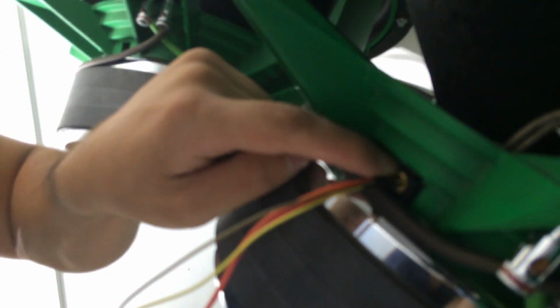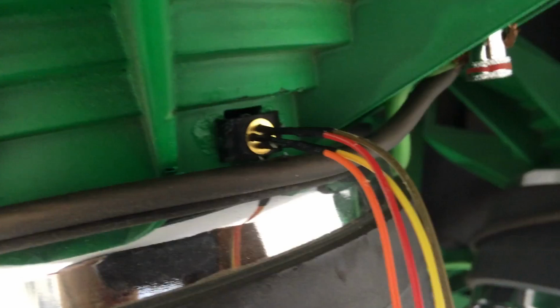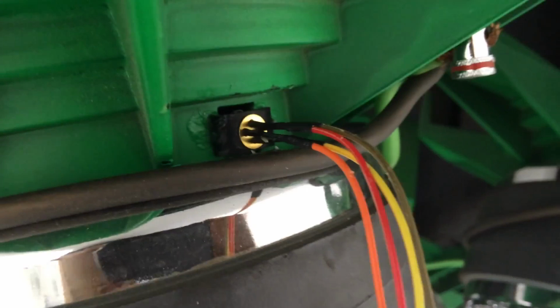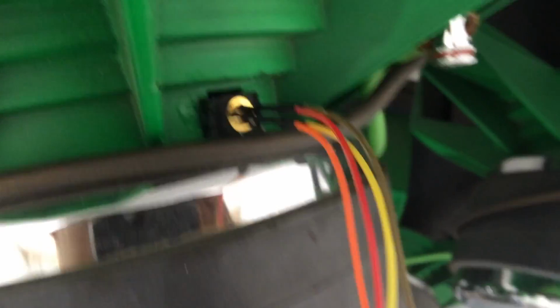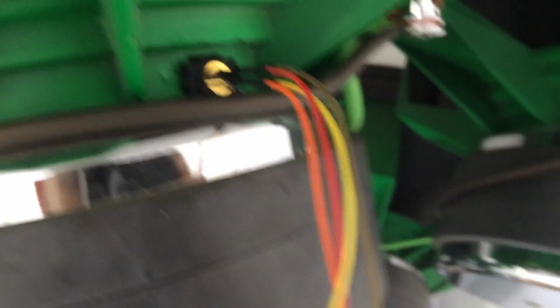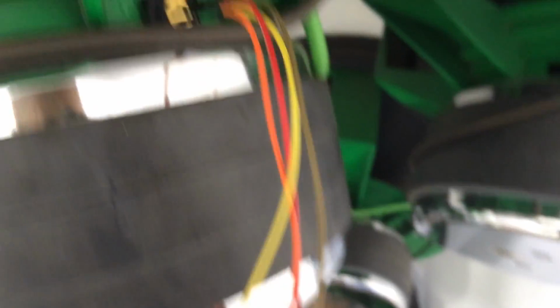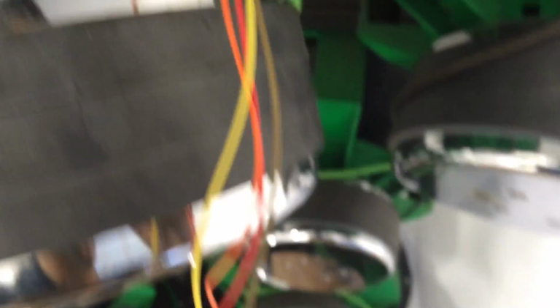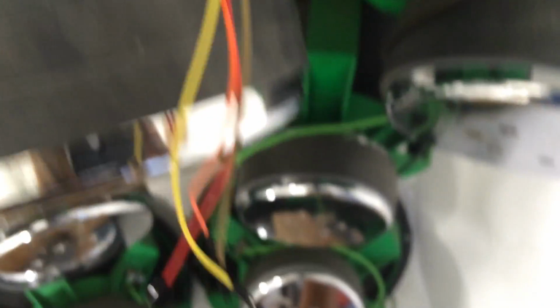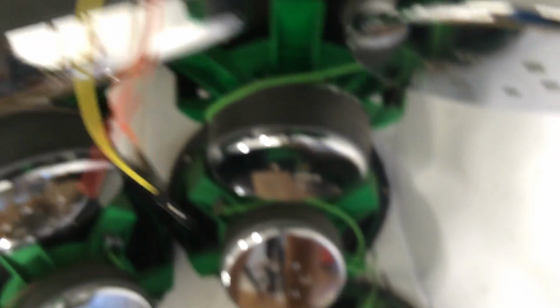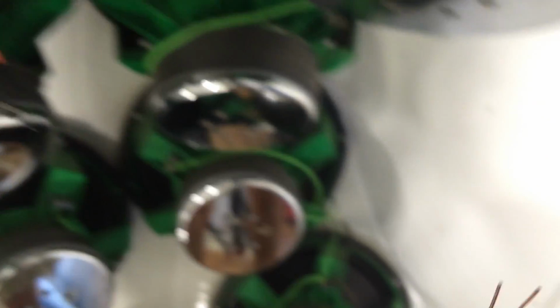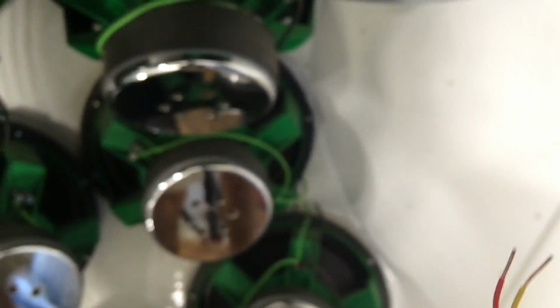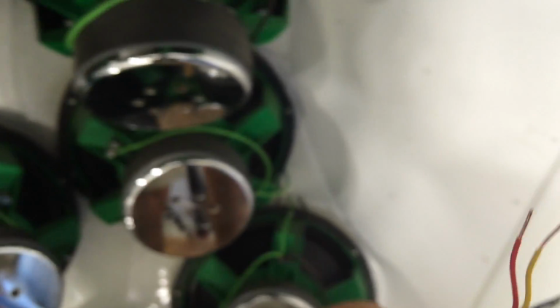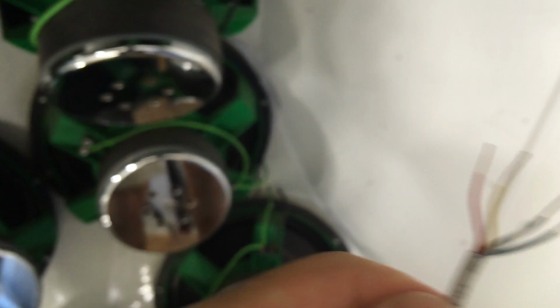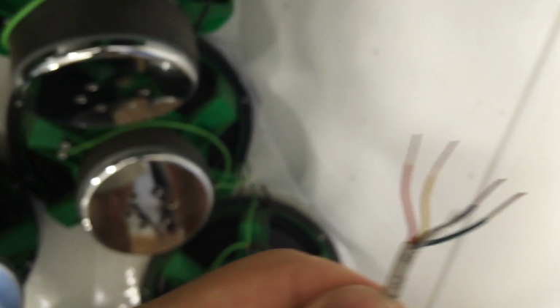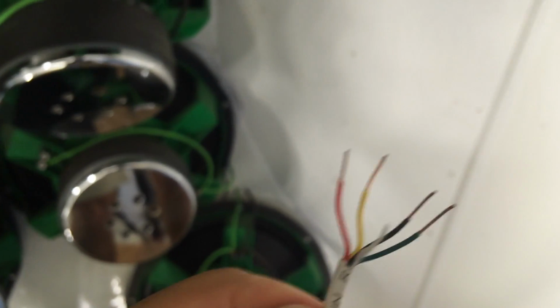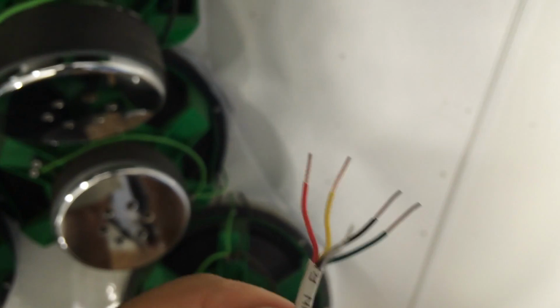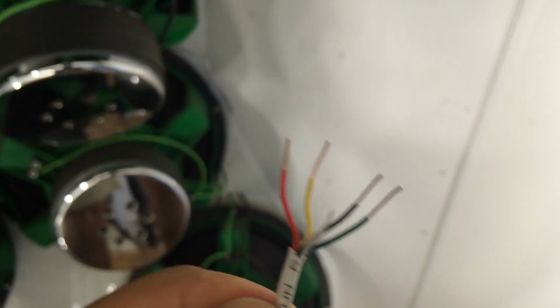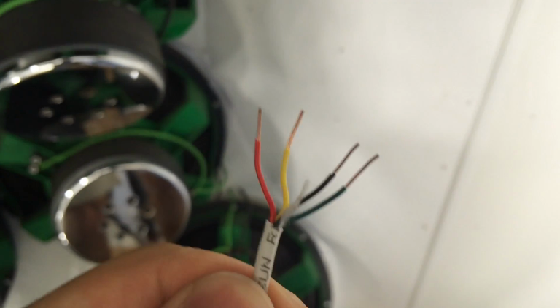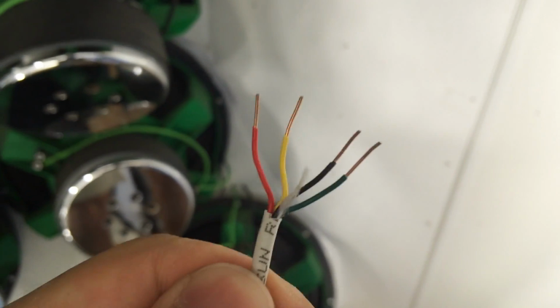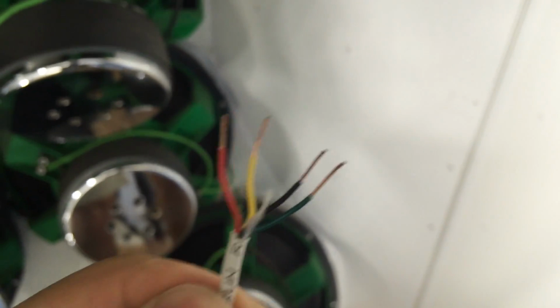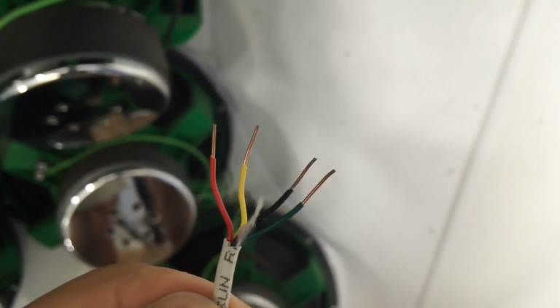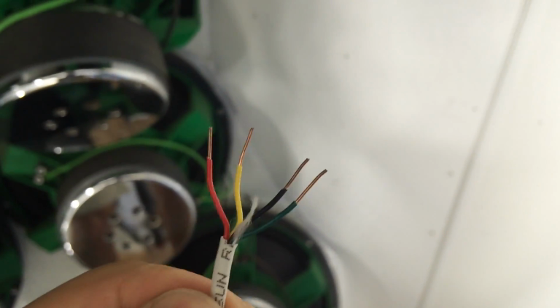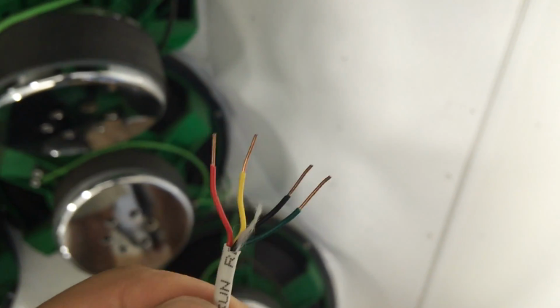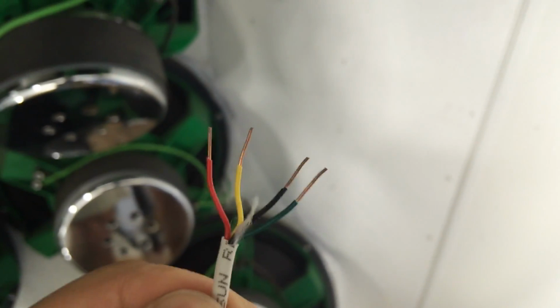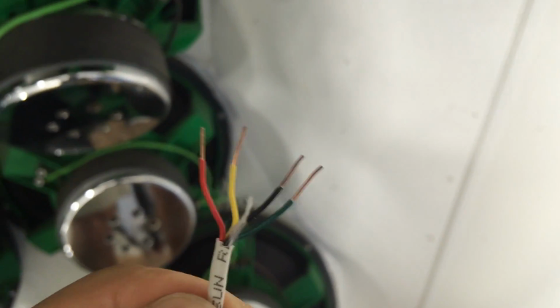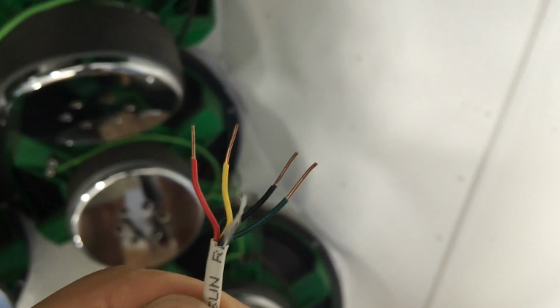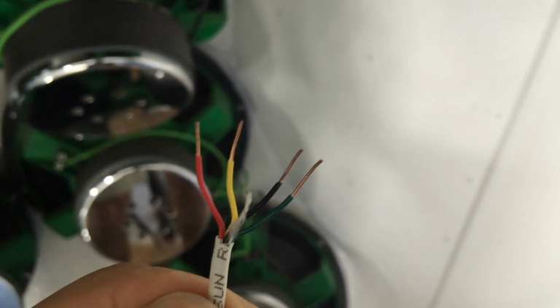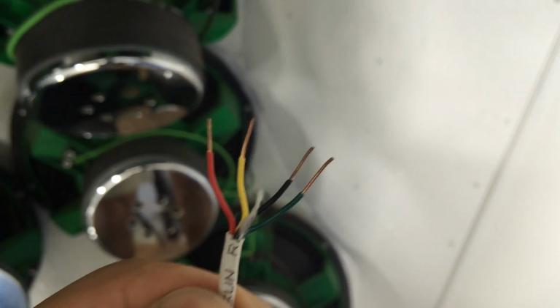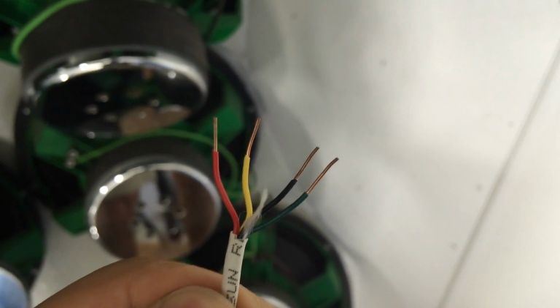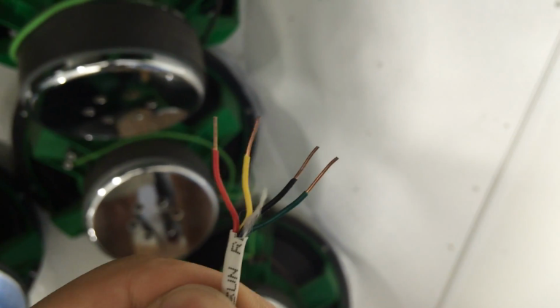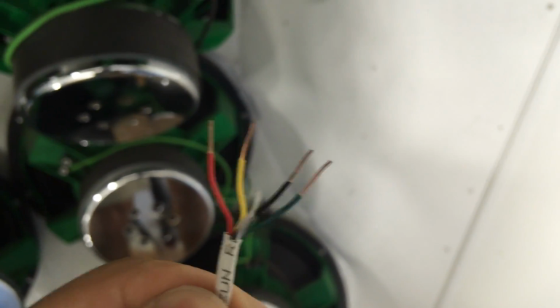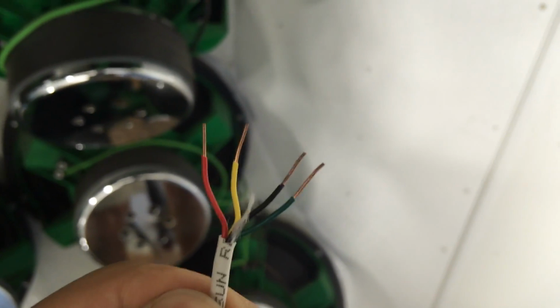Now that we have the sensor mounted, we're going to go ahead and connect it with four-conductor wire to the control box.